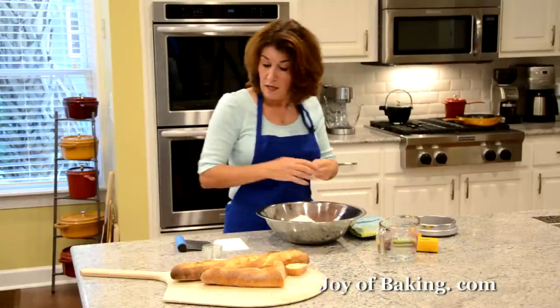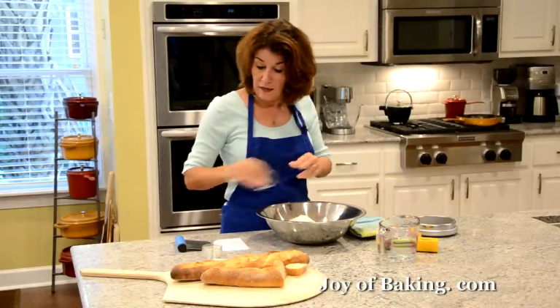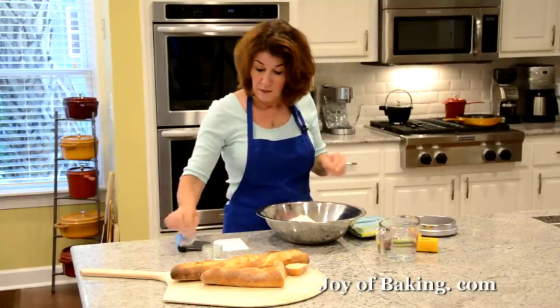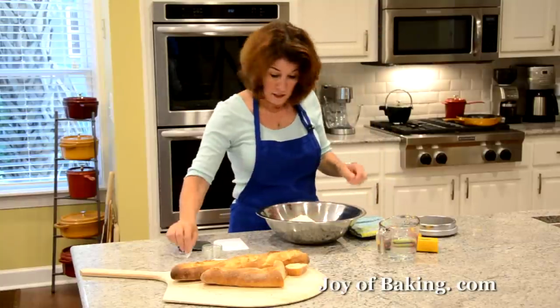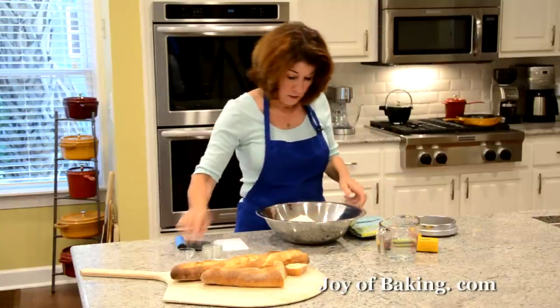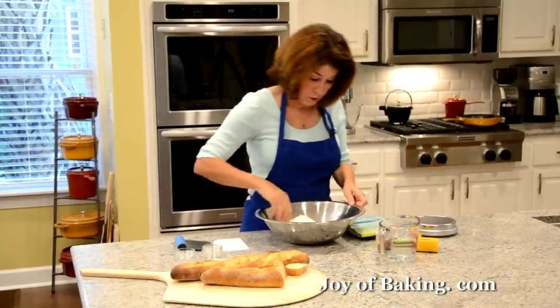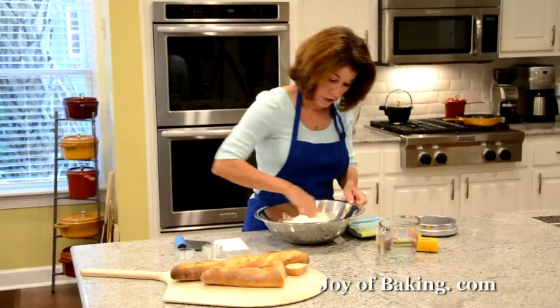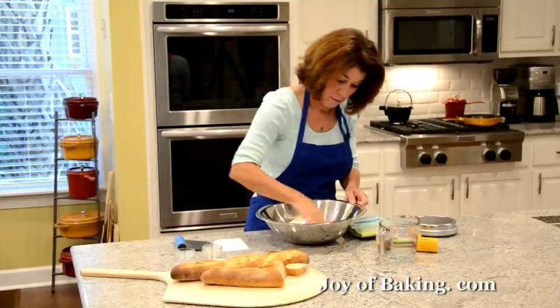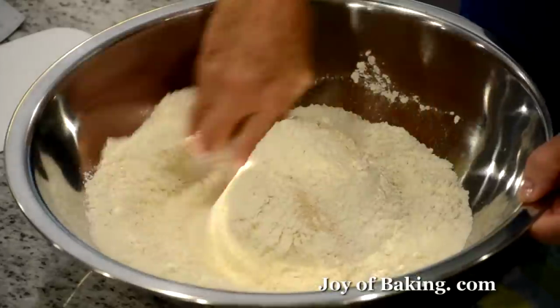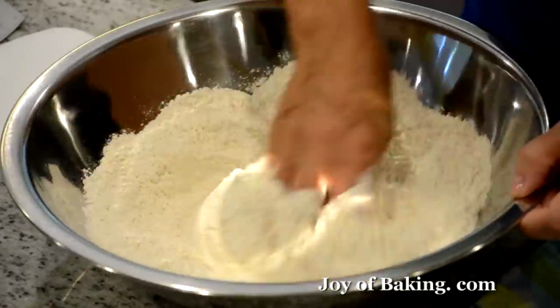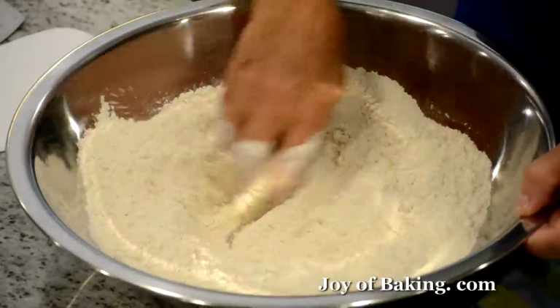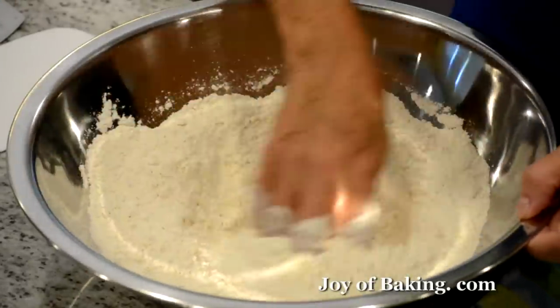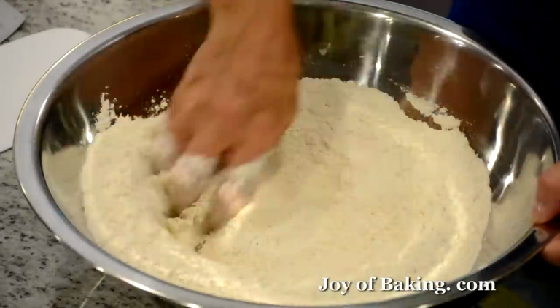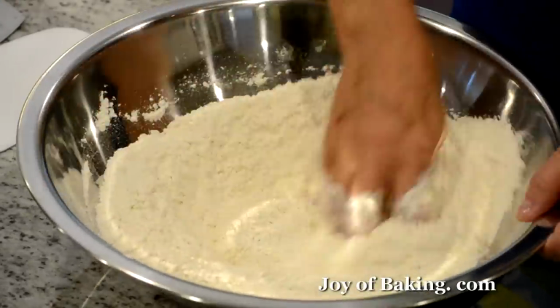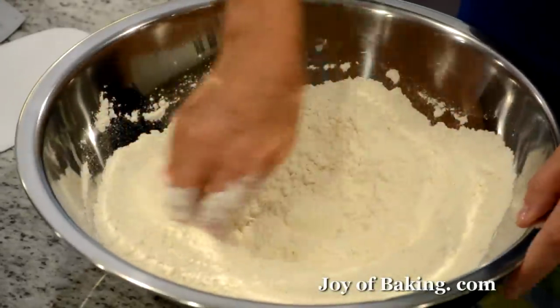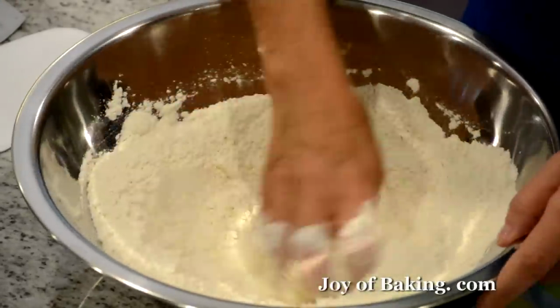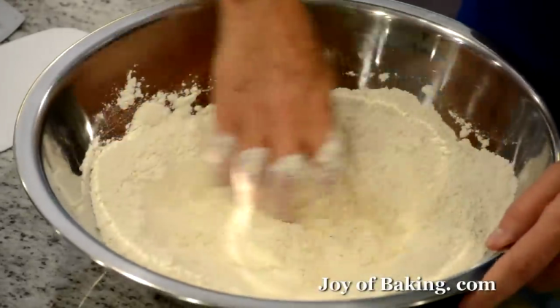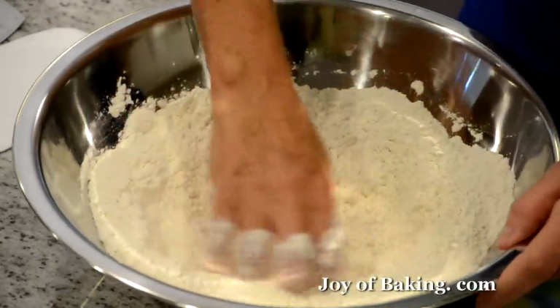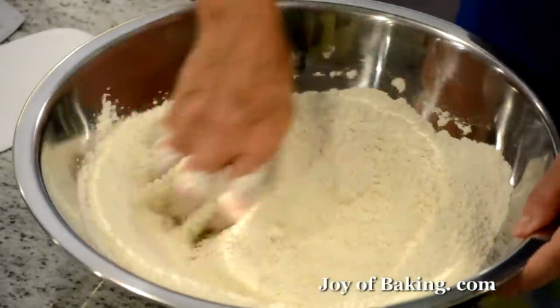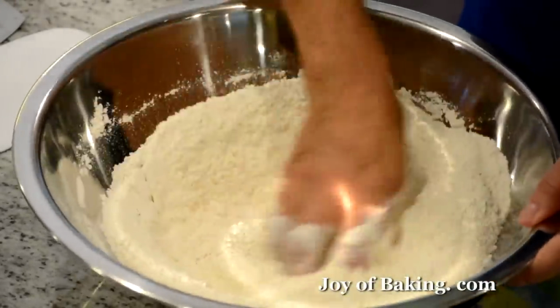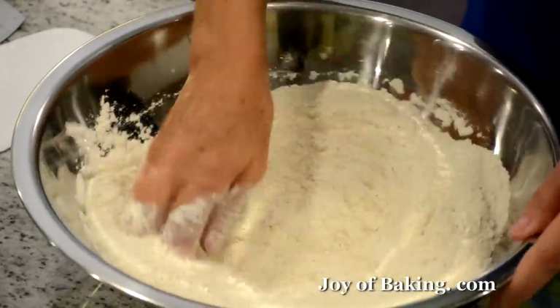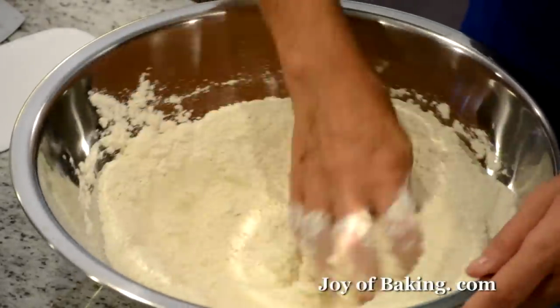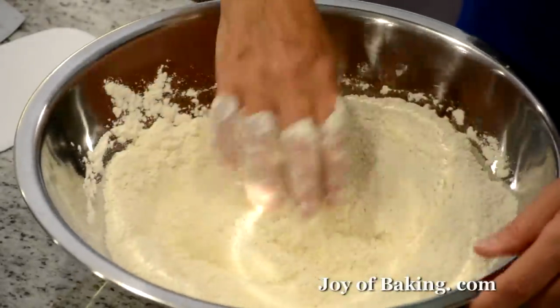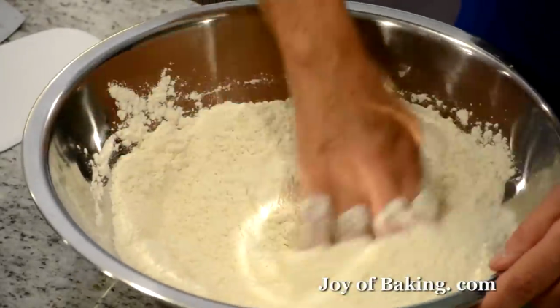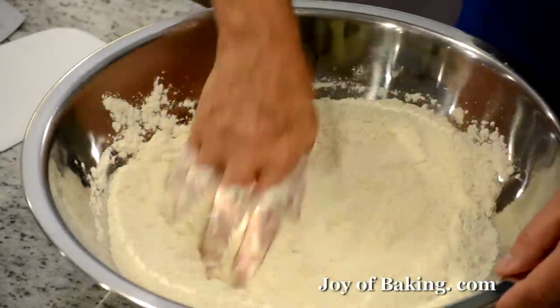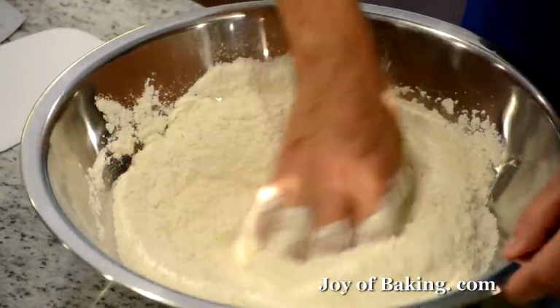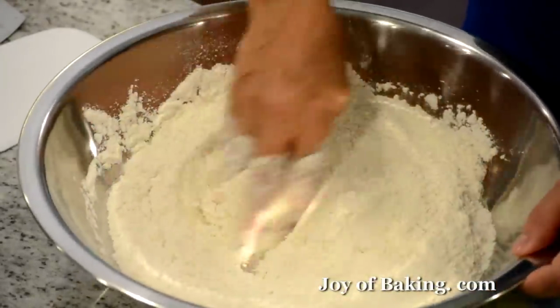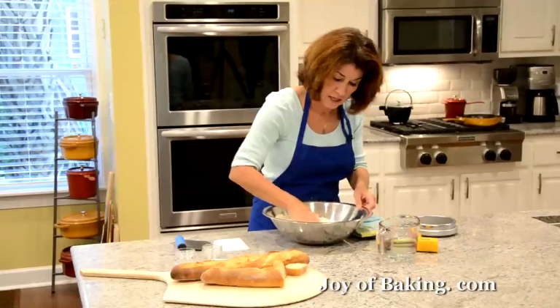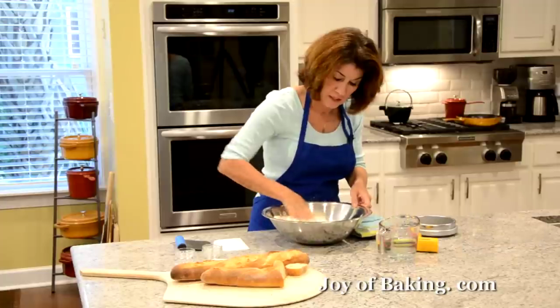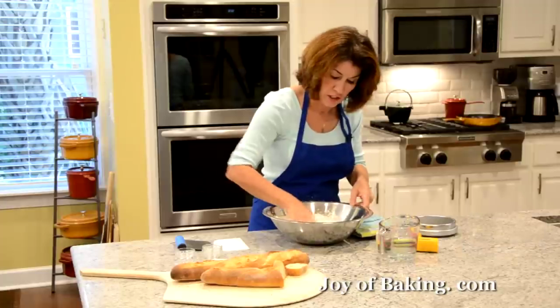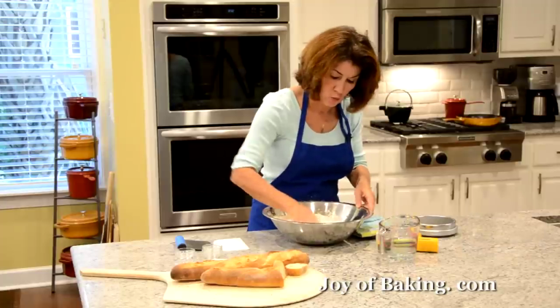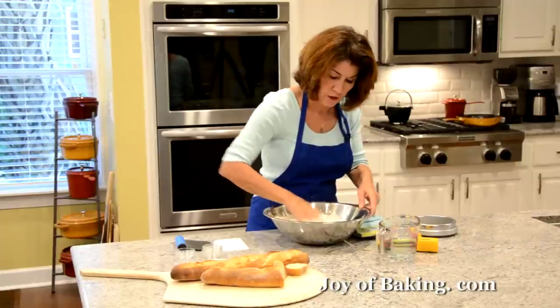I'm just using my hand — you'd use a whisk — to mix all that in. And then we need water.